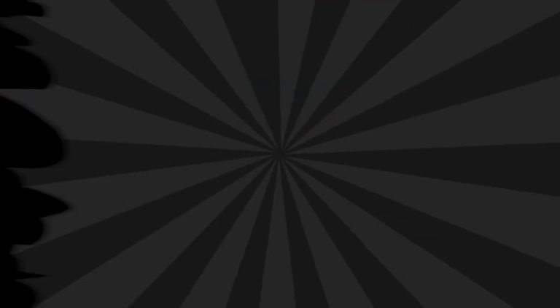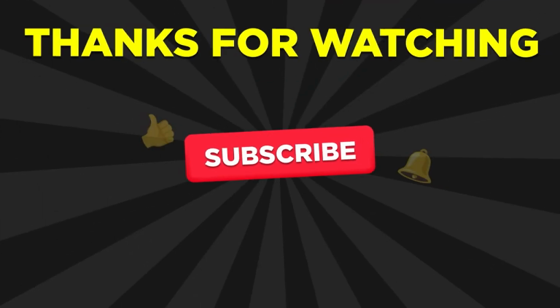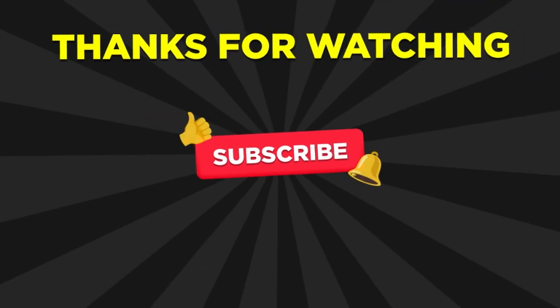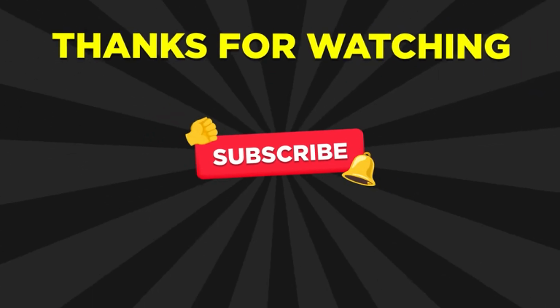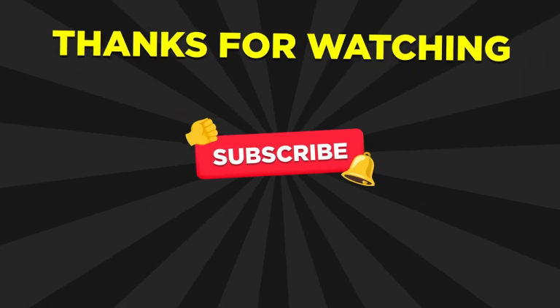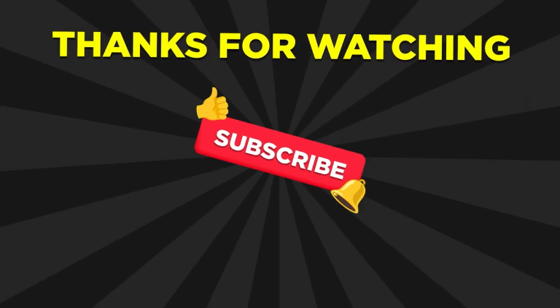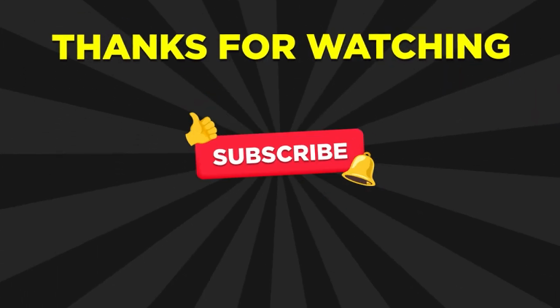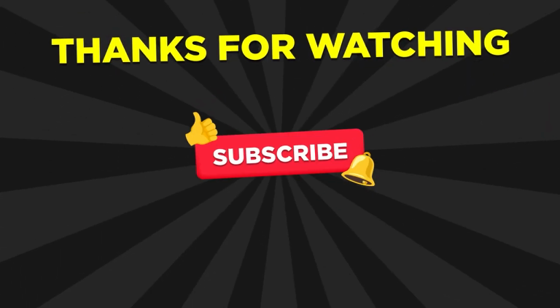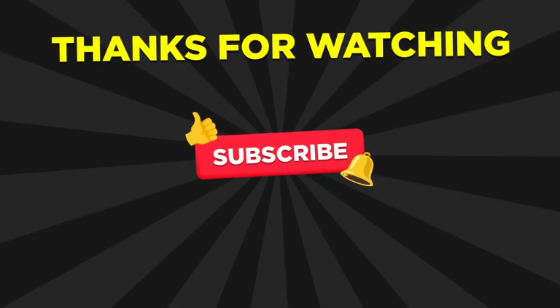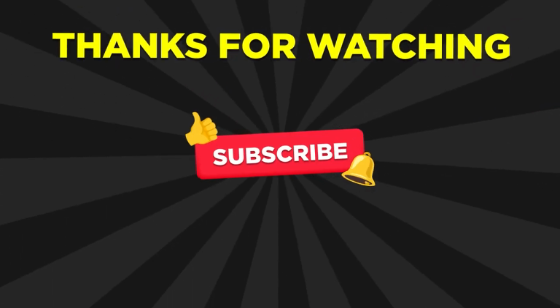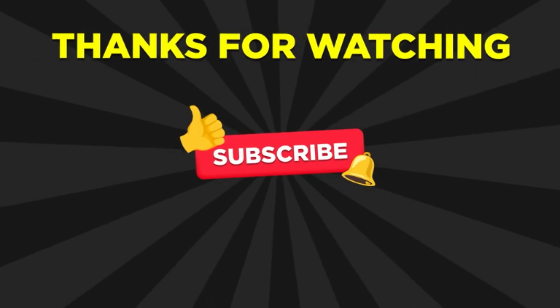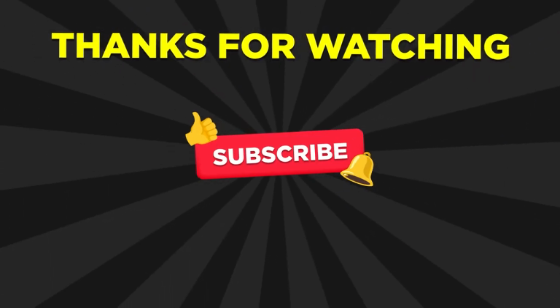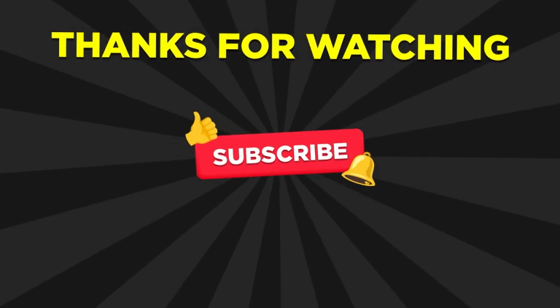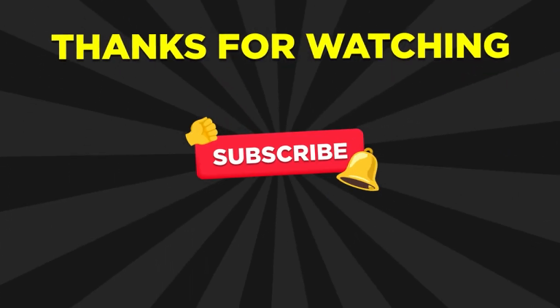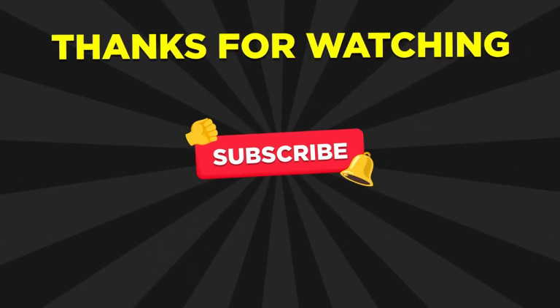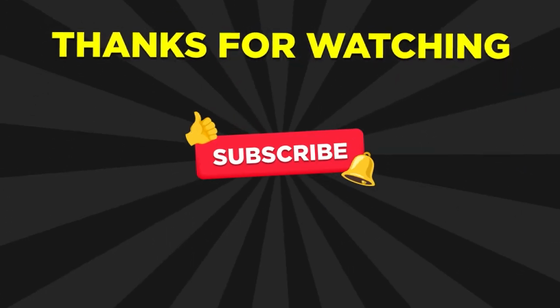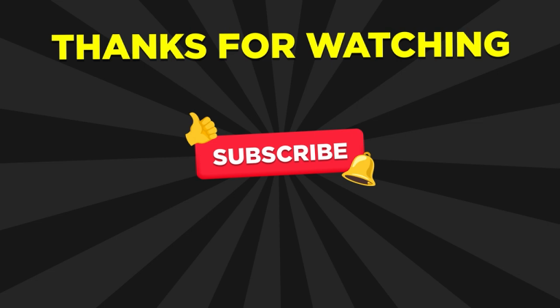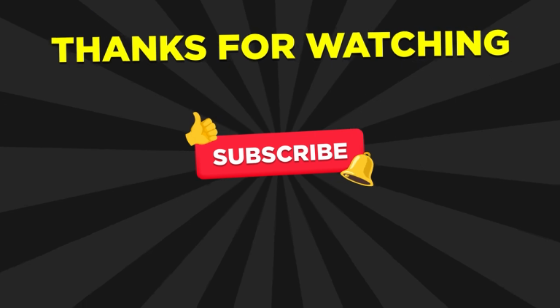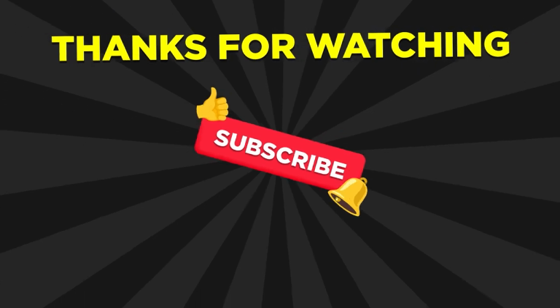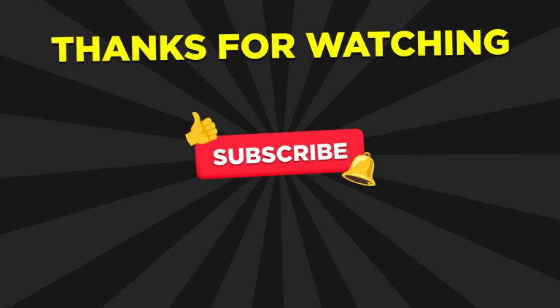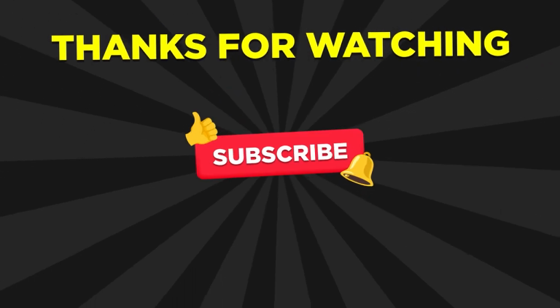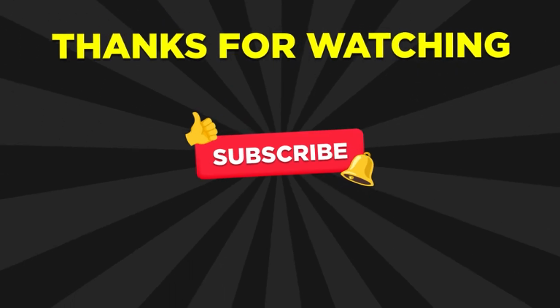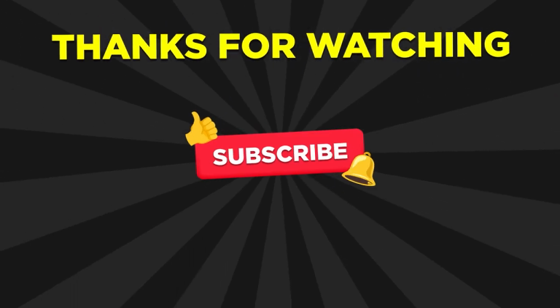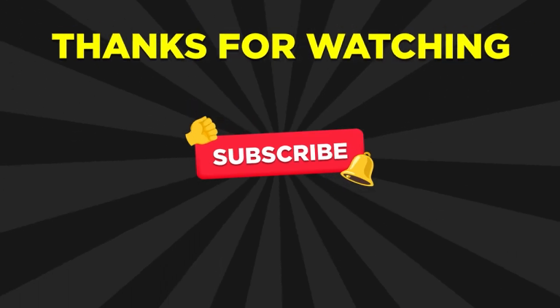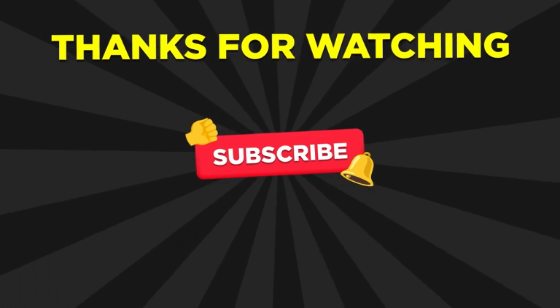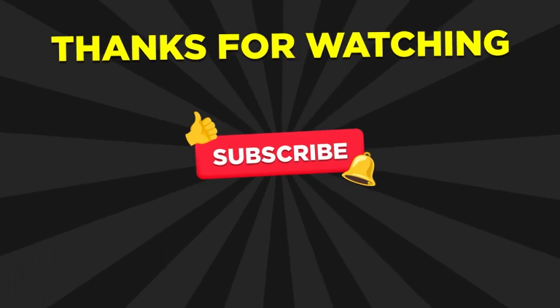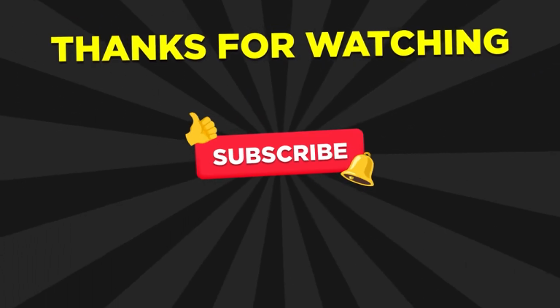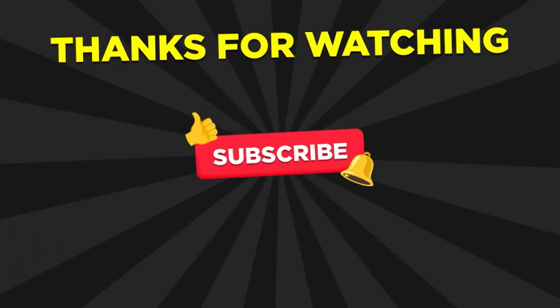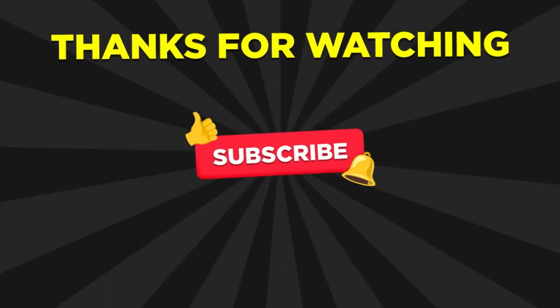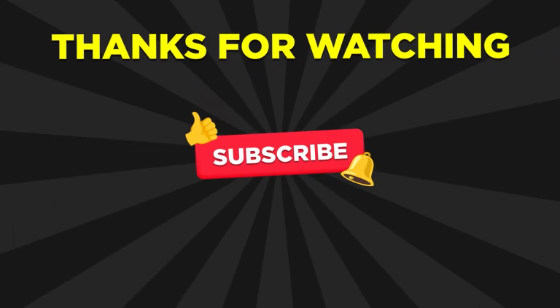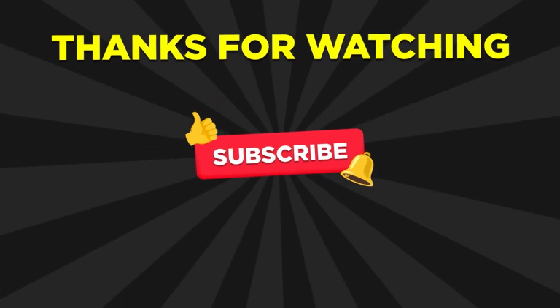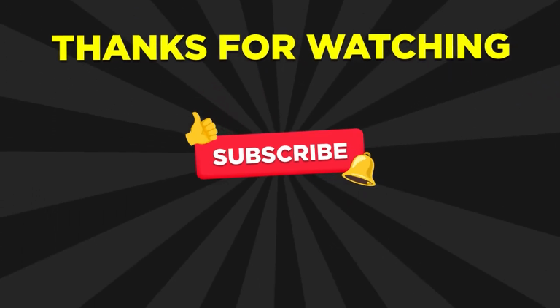Thanks for watching. If you like this video, don't forget to hit the like and subscribe to the channel for more fun challenges. See you in the next video.